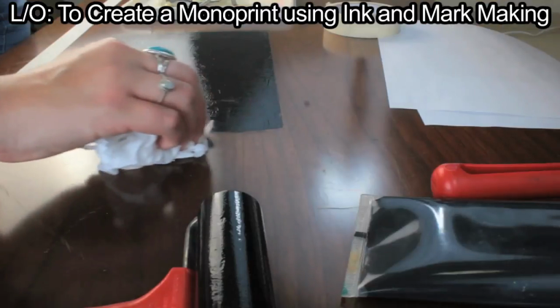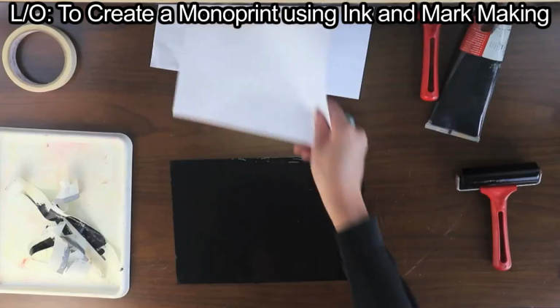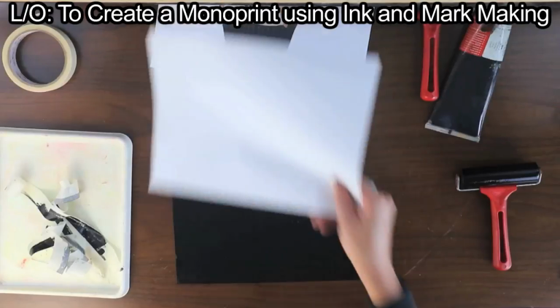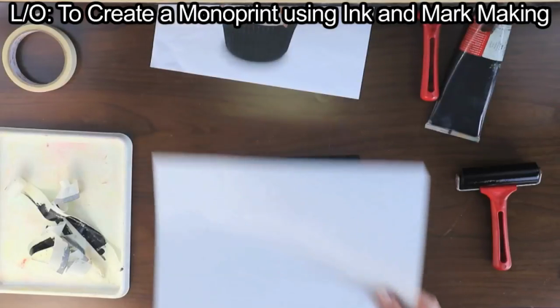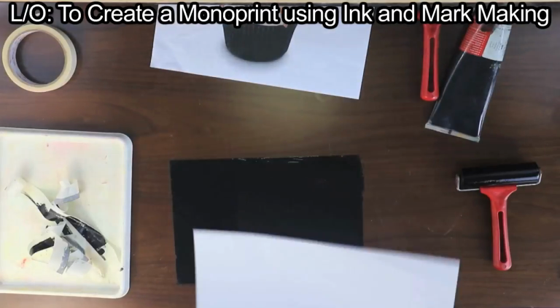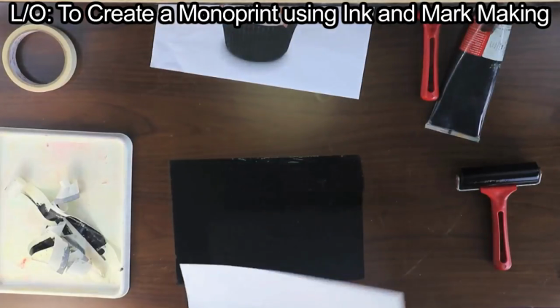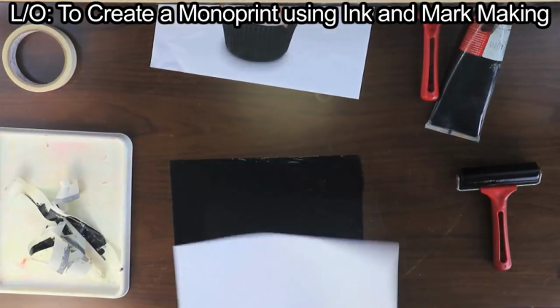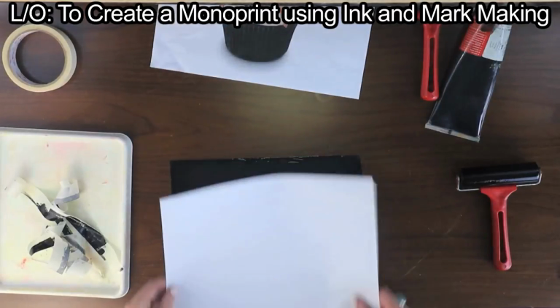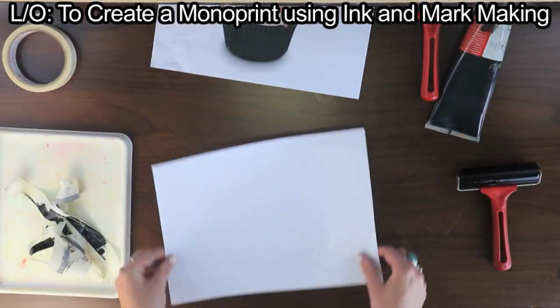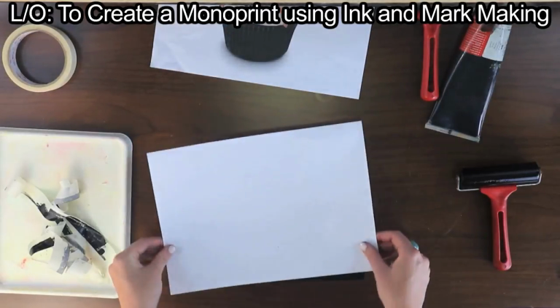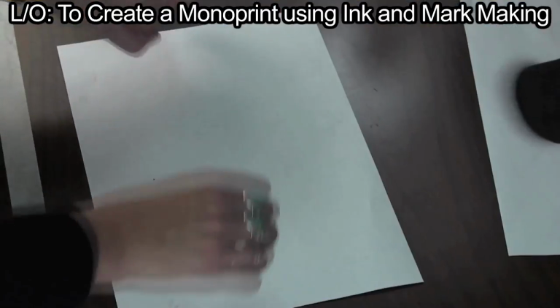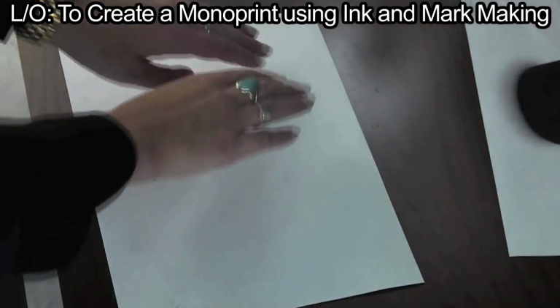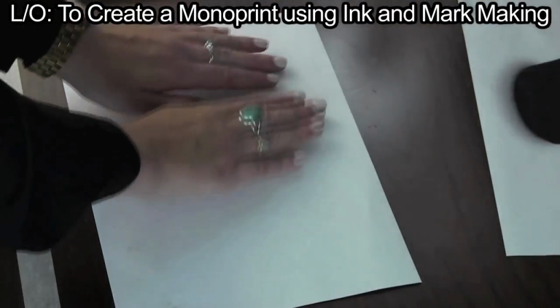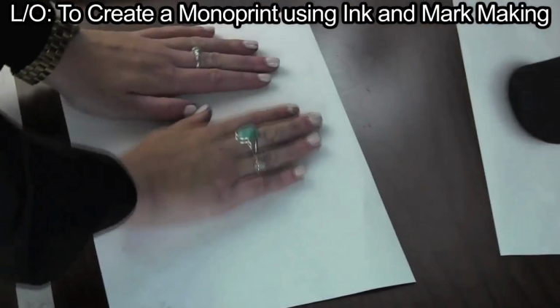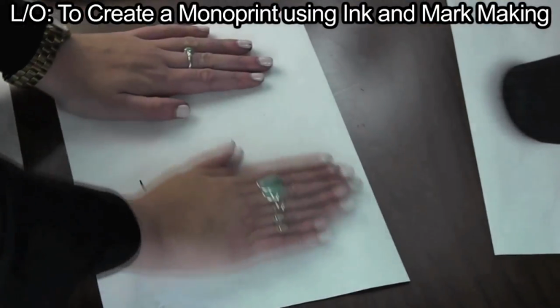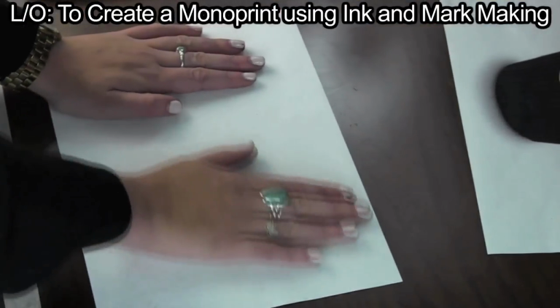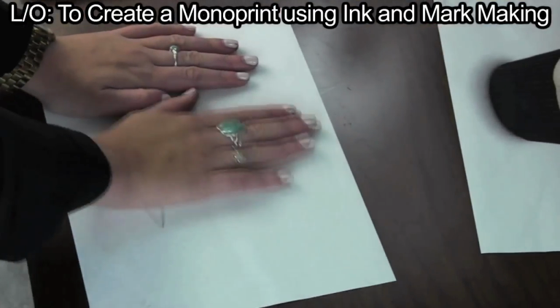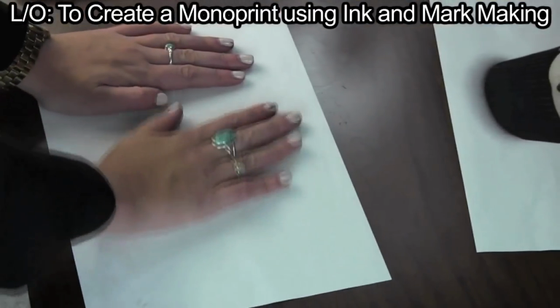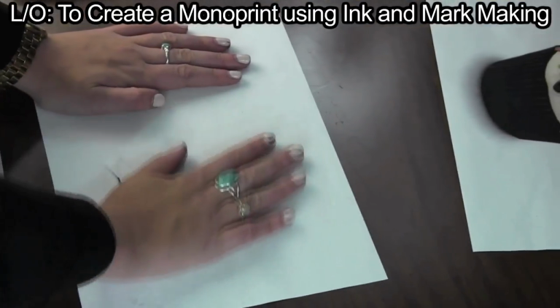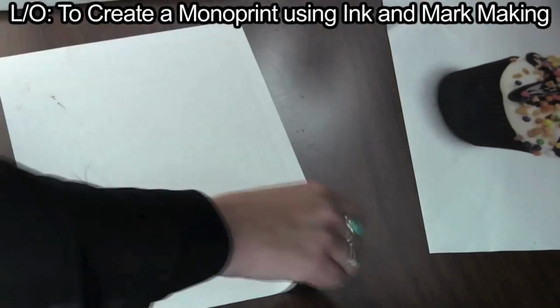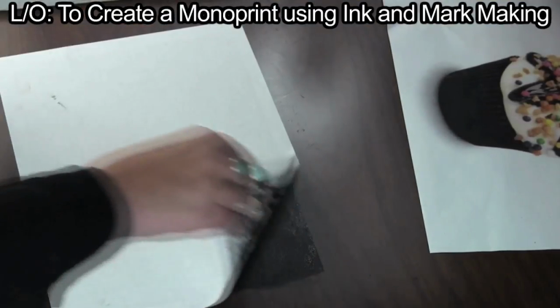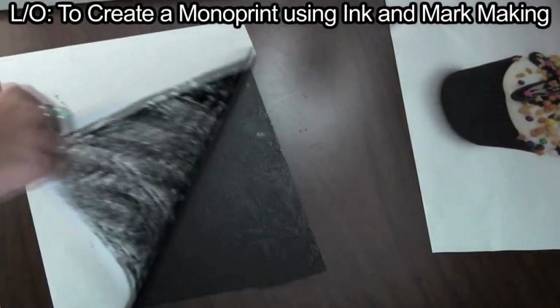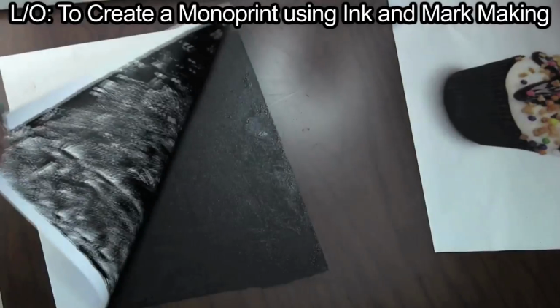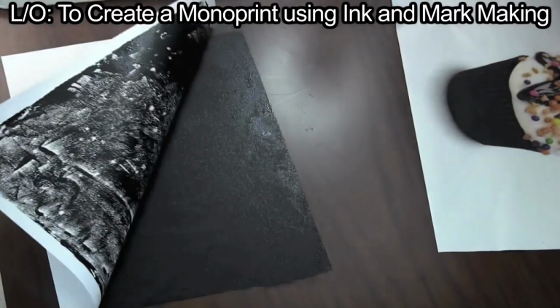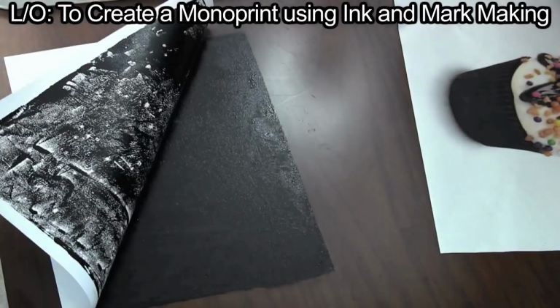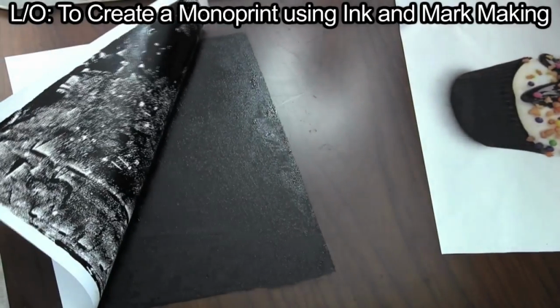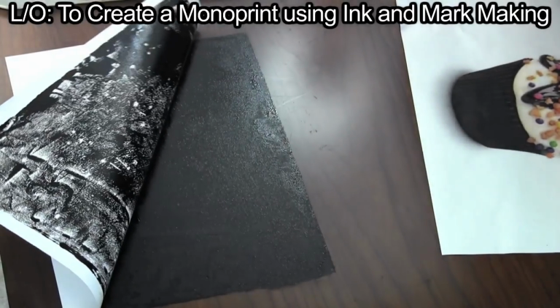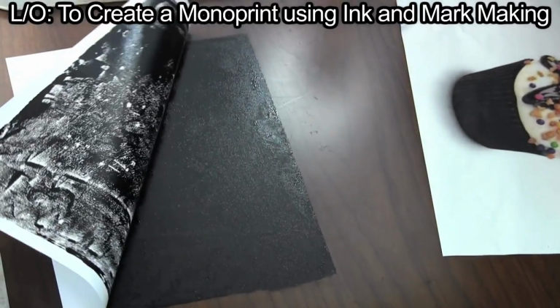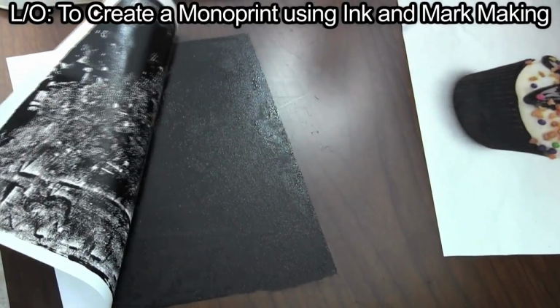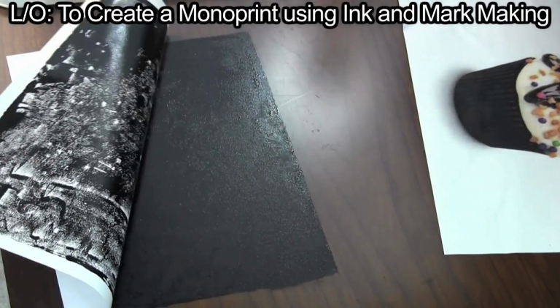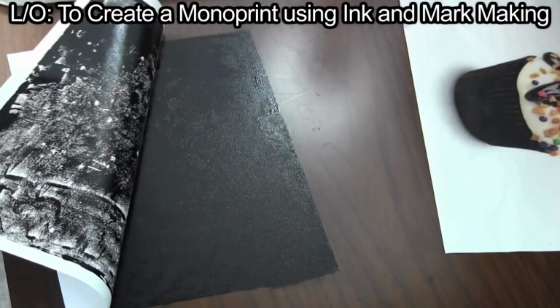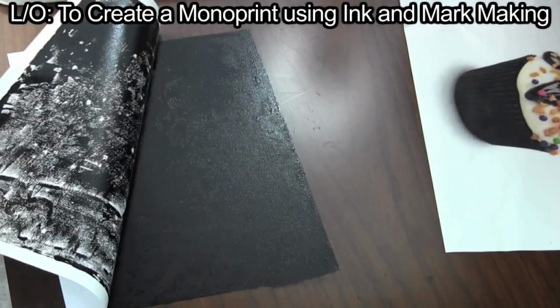Place a piece of paper over the ink and pat it gently with your hands. Pull the paper away to reveal the excess ink.